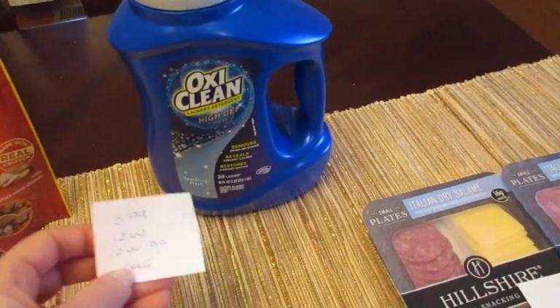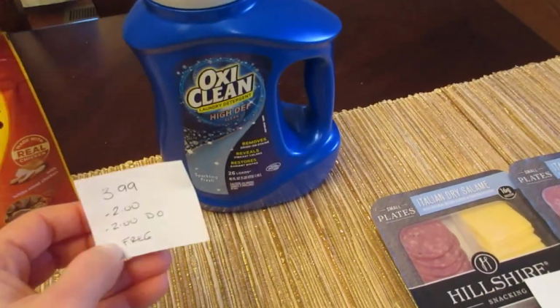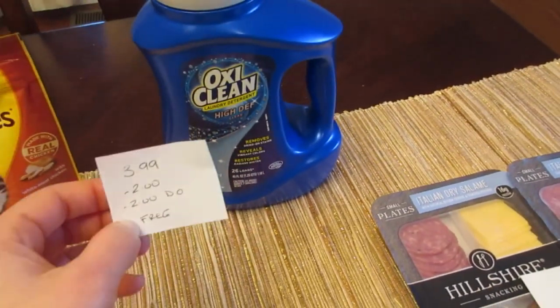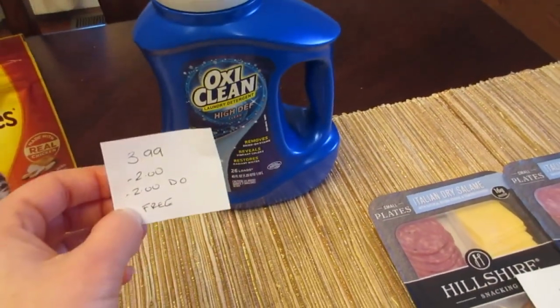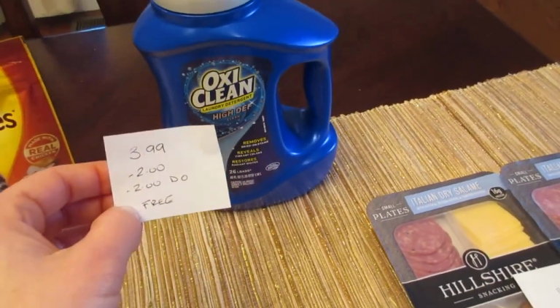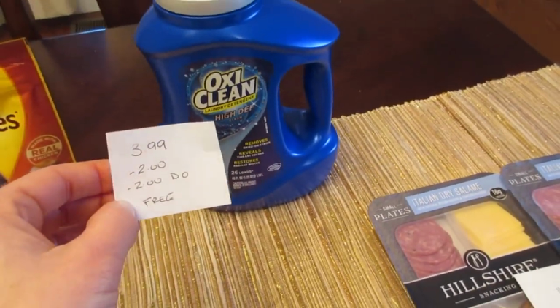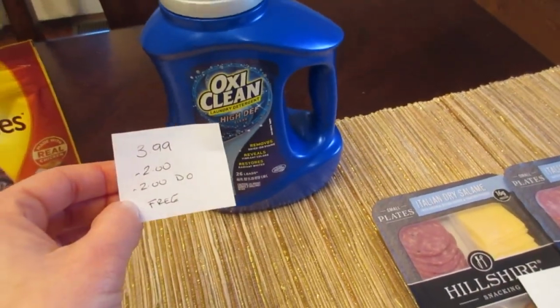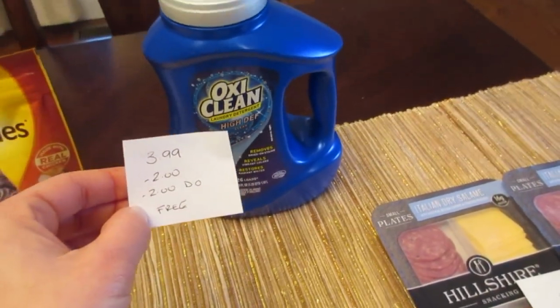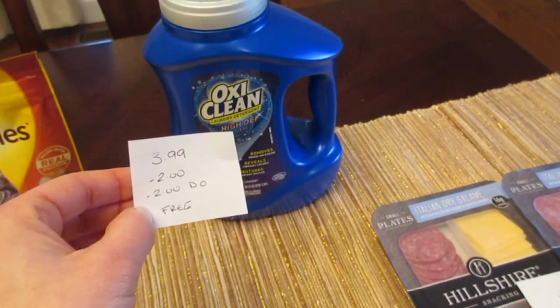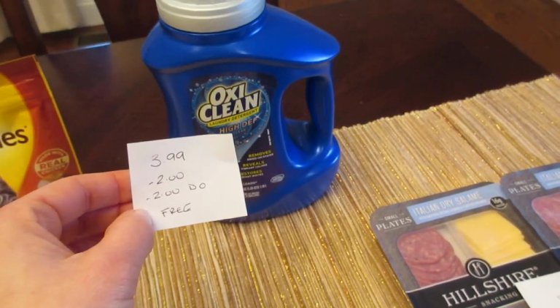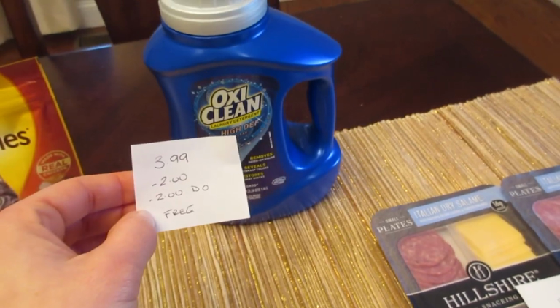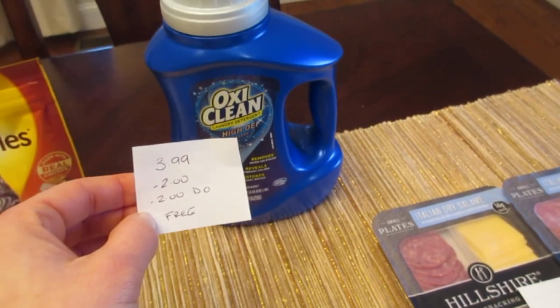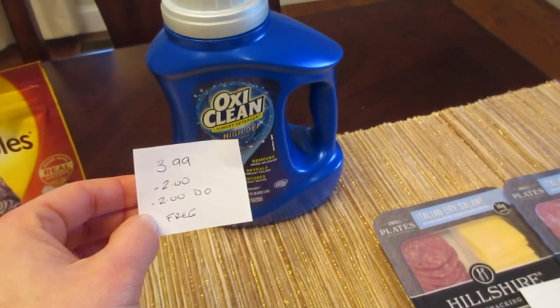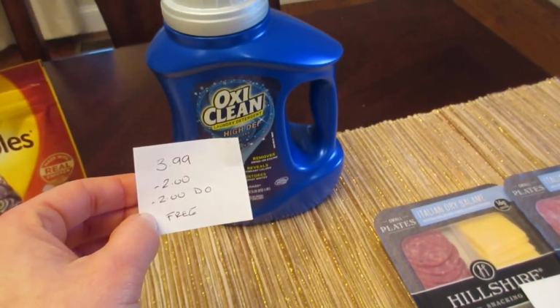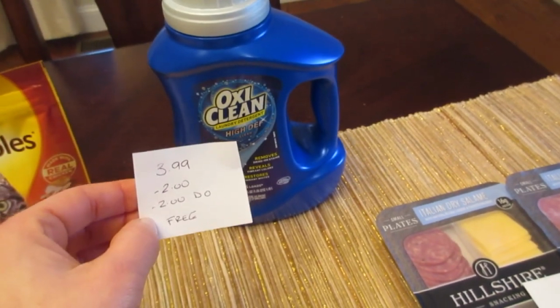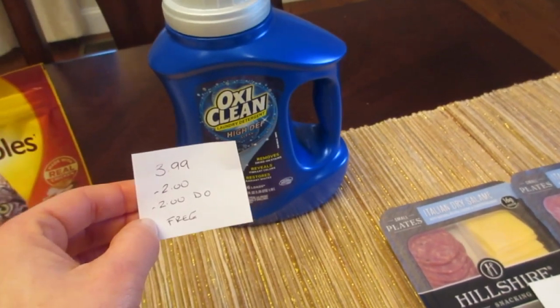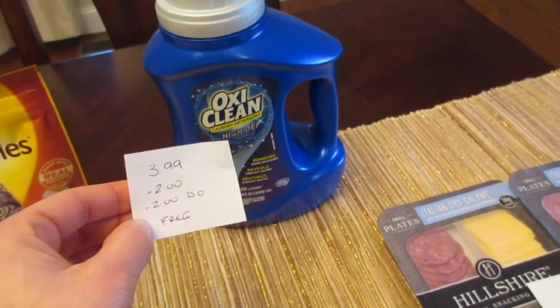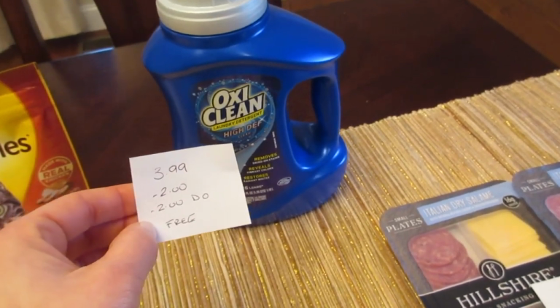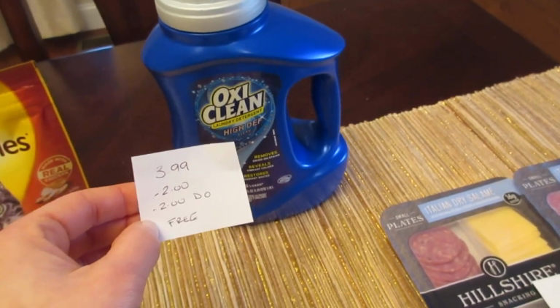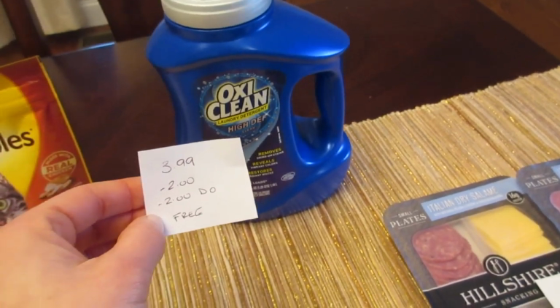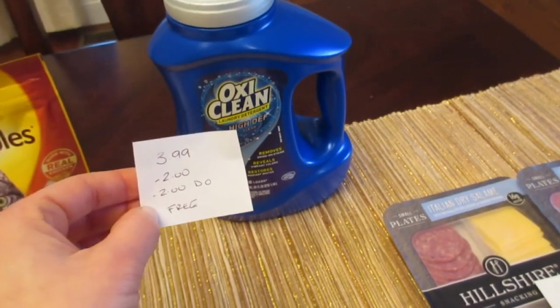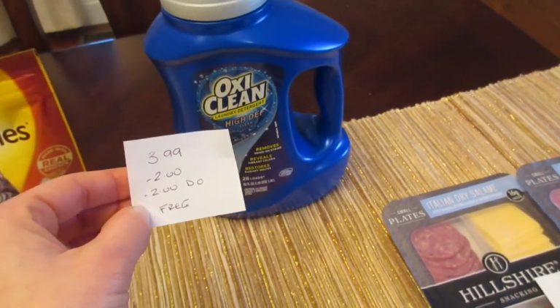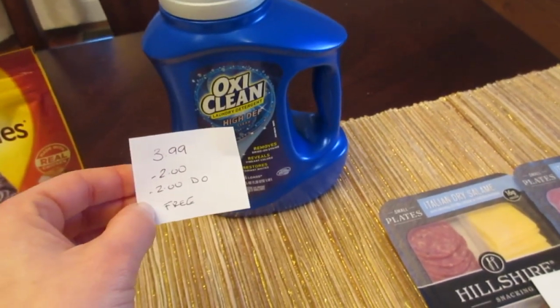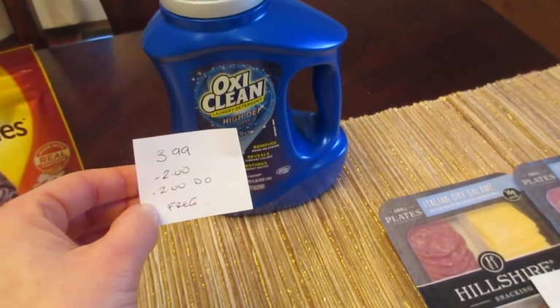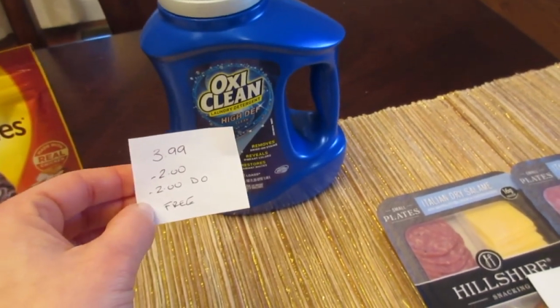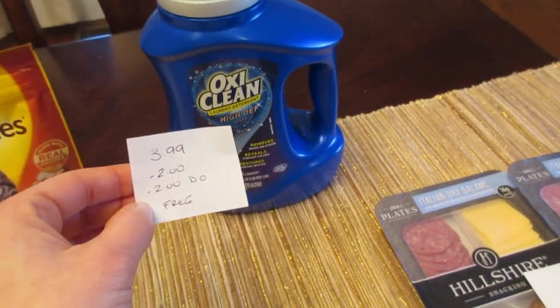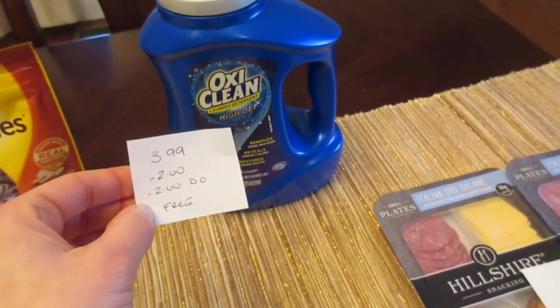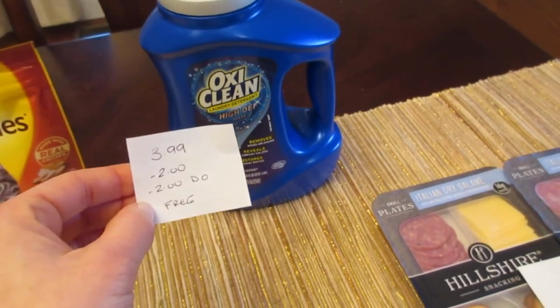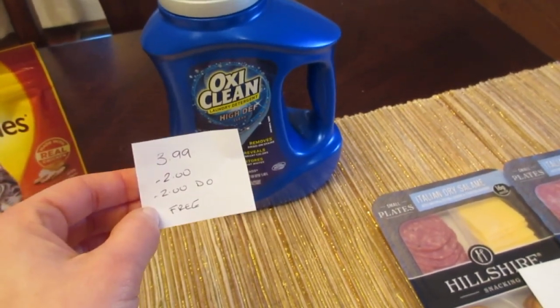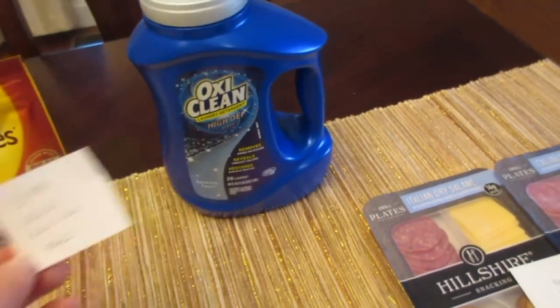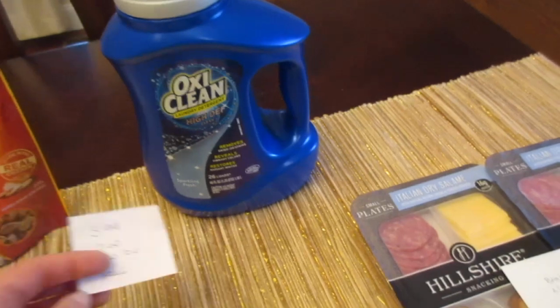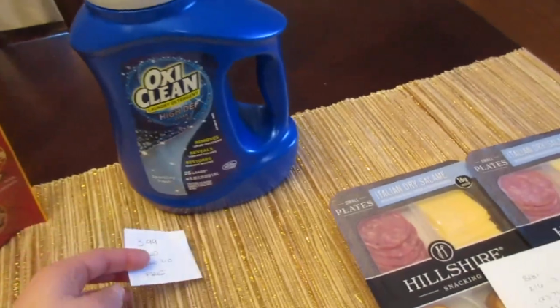The OxiClean is $3.99. There's a $2 coupon we got last week or from coupons.com, plus a $2 digital coupon, making it a freebie.